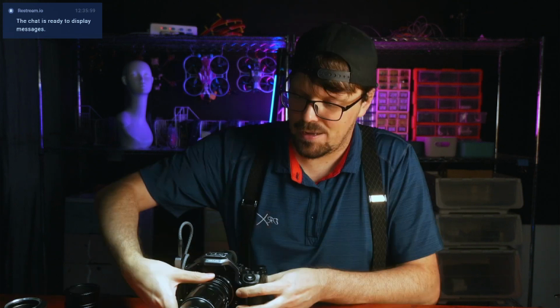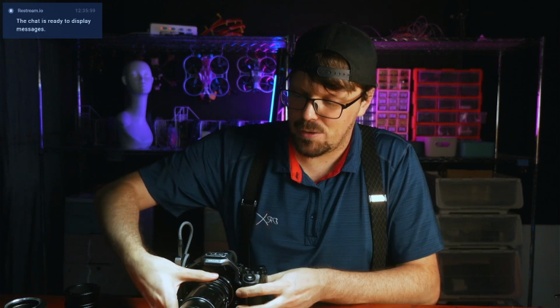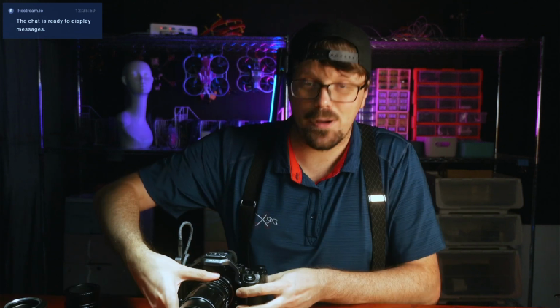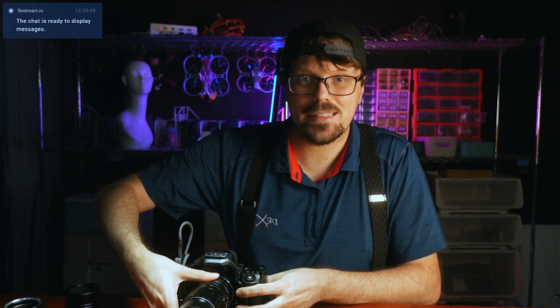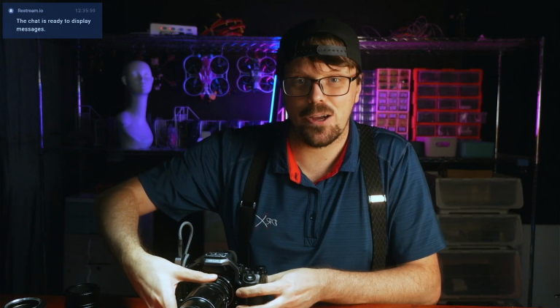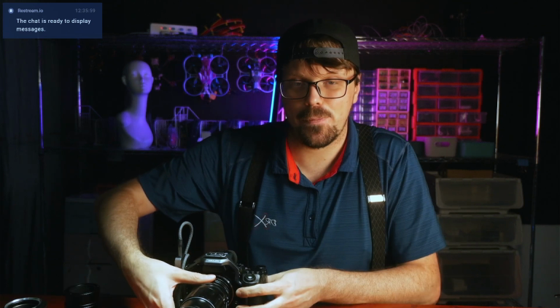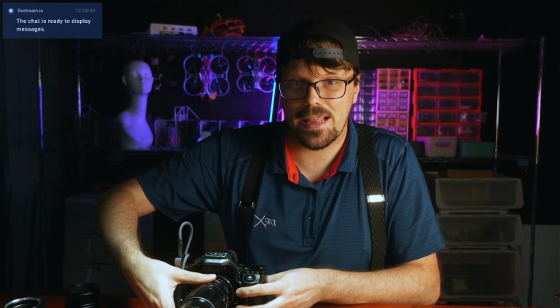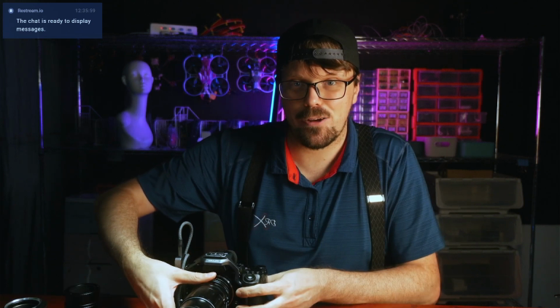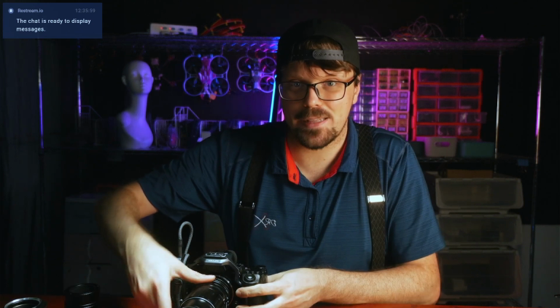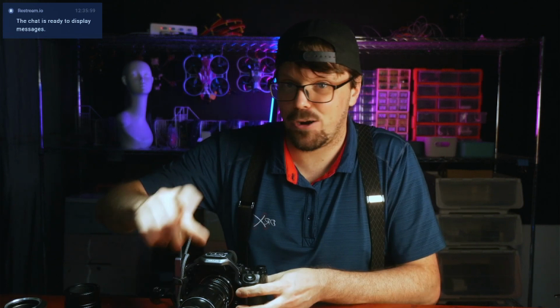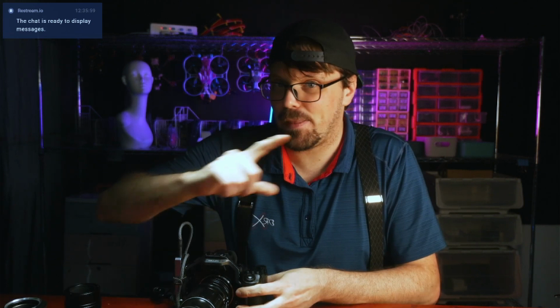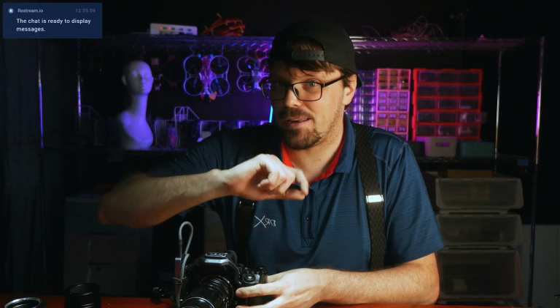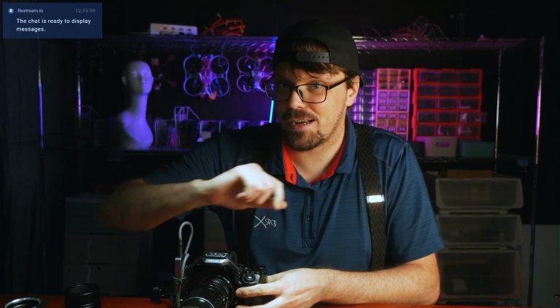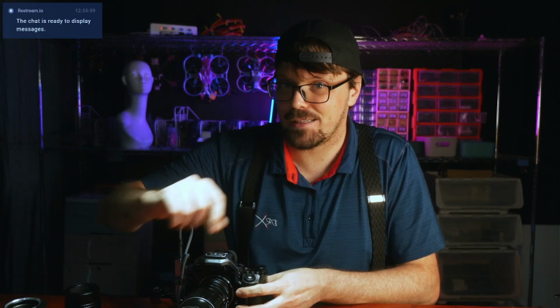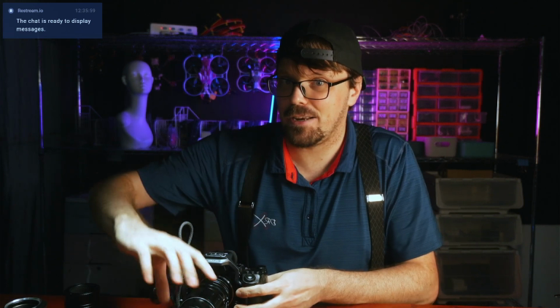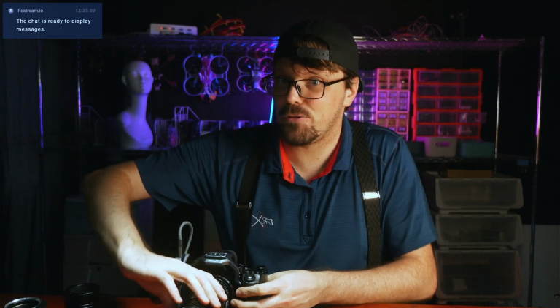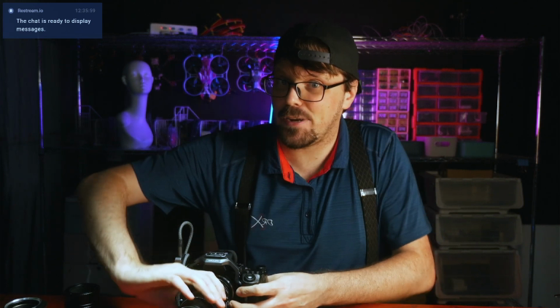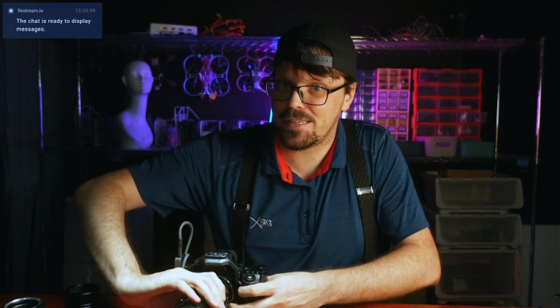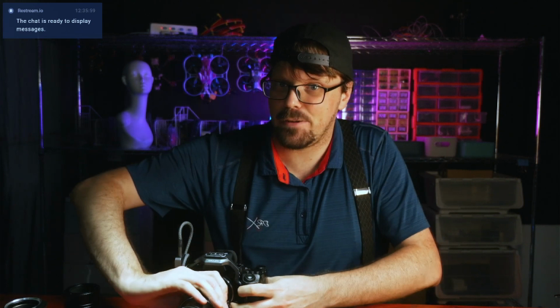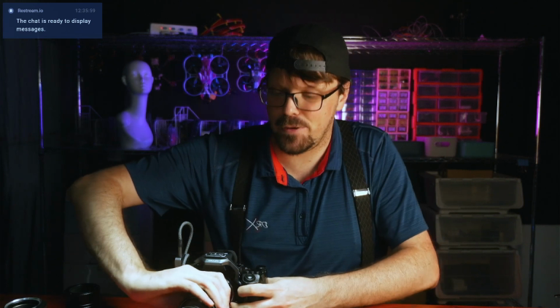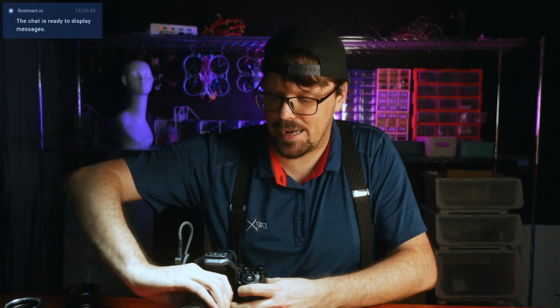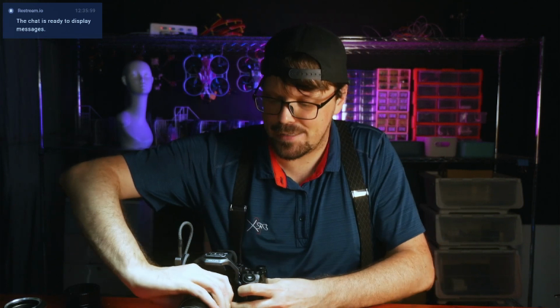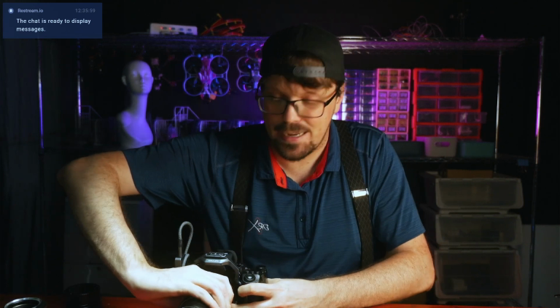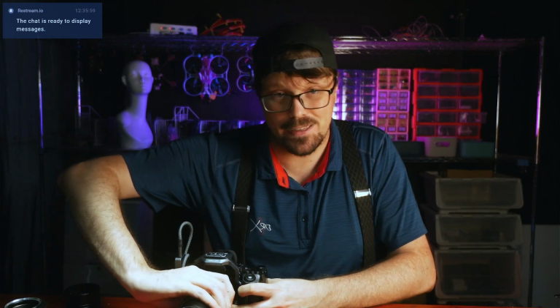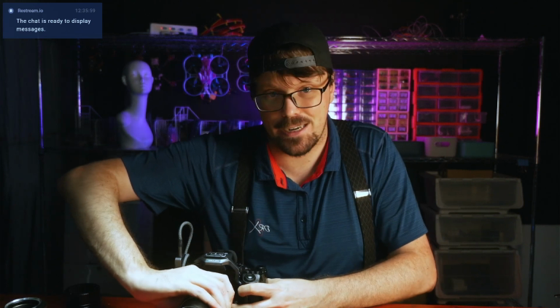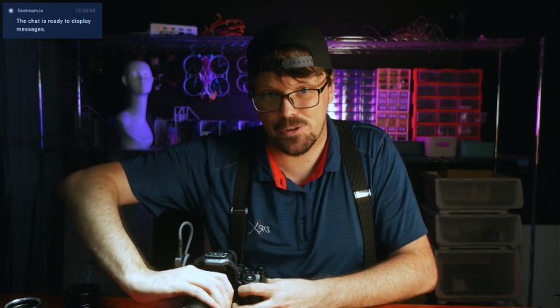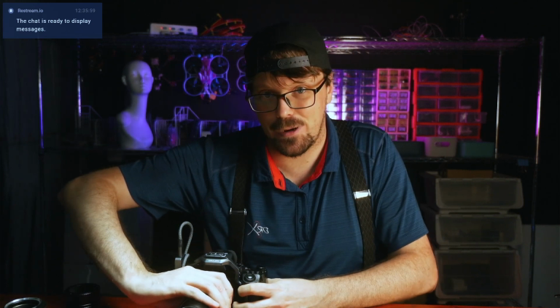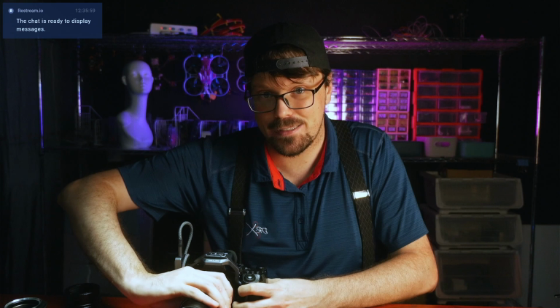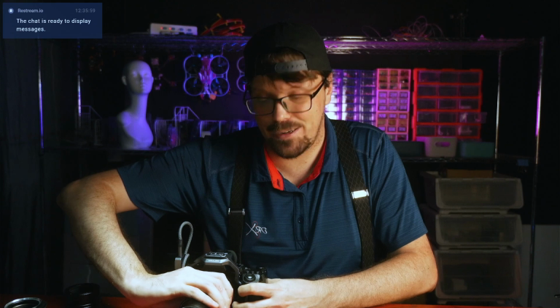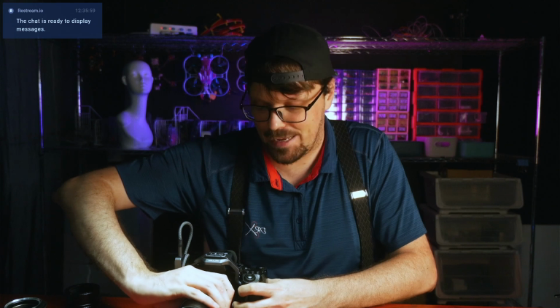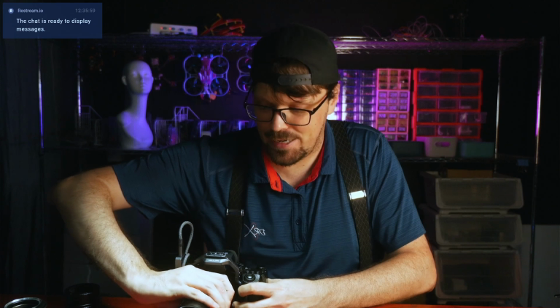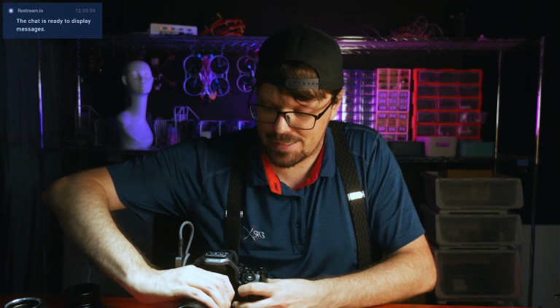Well guys, I hope that helped and I hope it unlocks a lot of new creativity for you. This is Dr. Quads and I'll catch you next time.